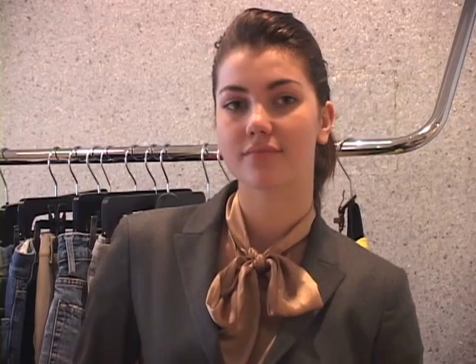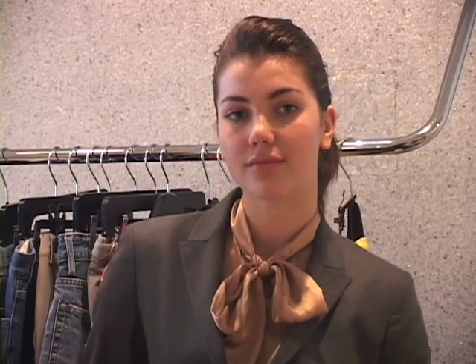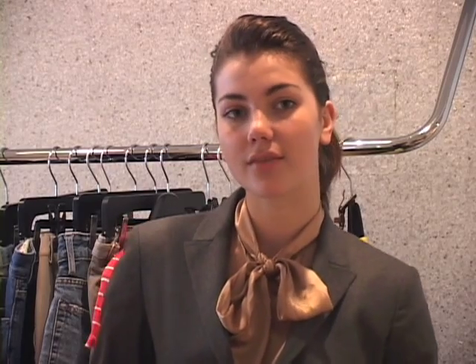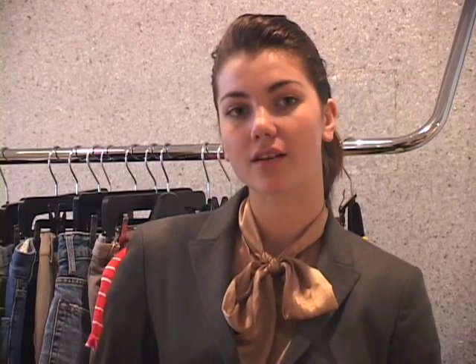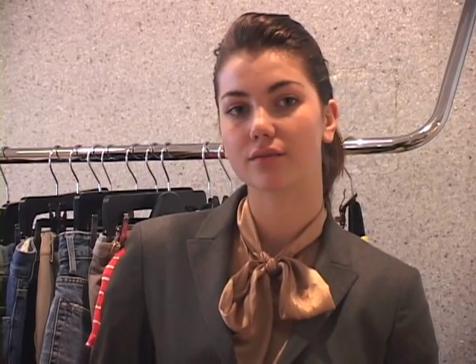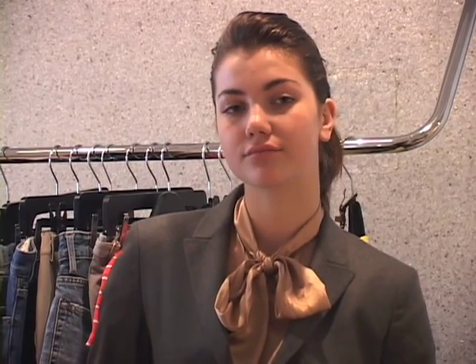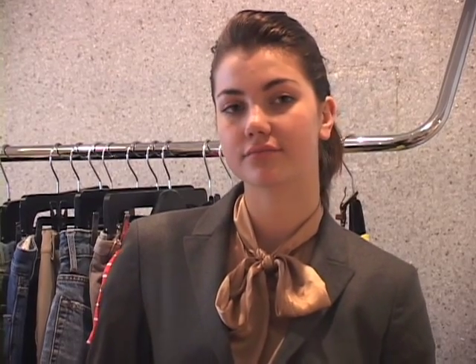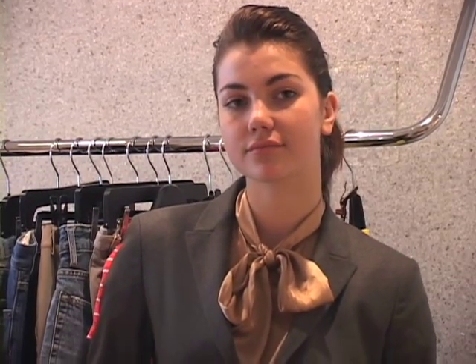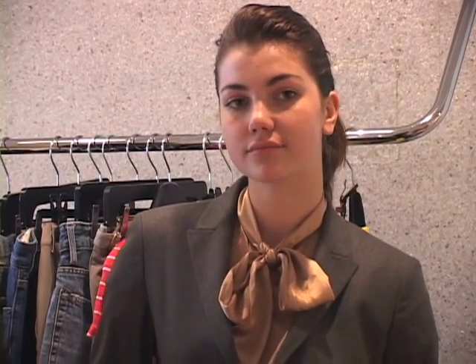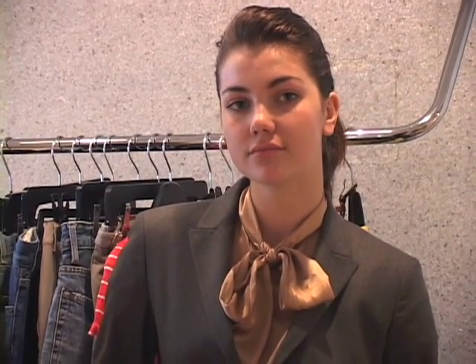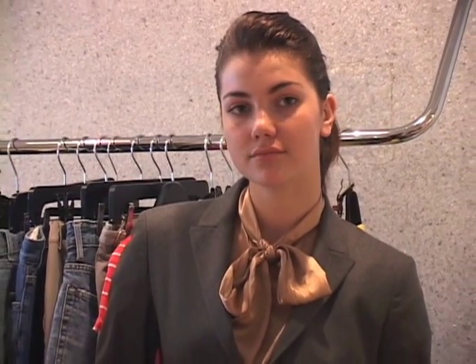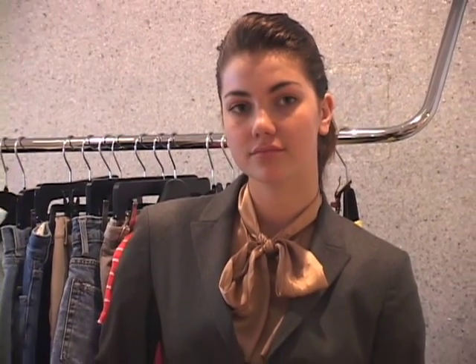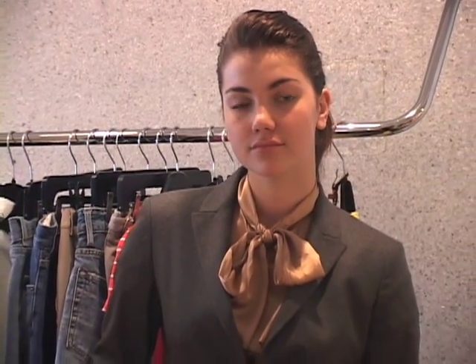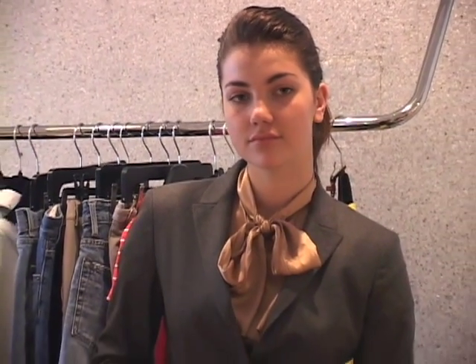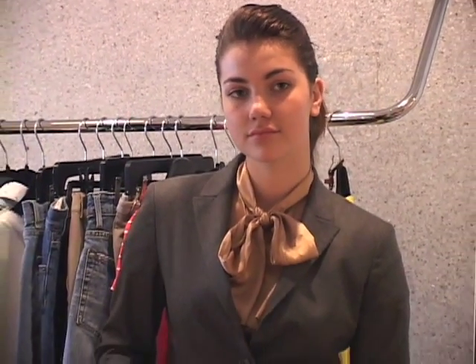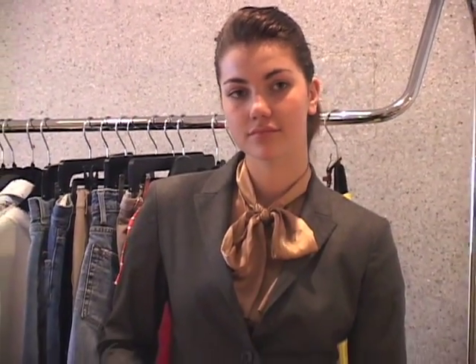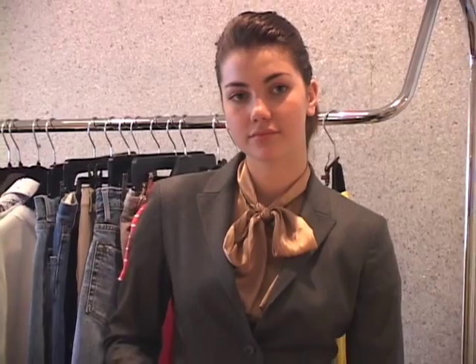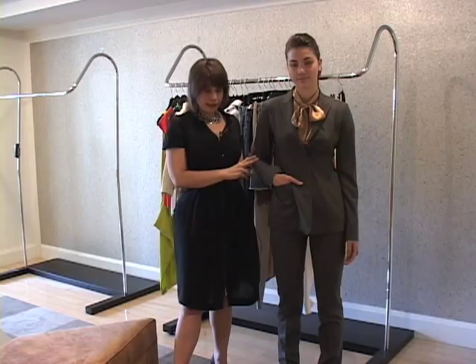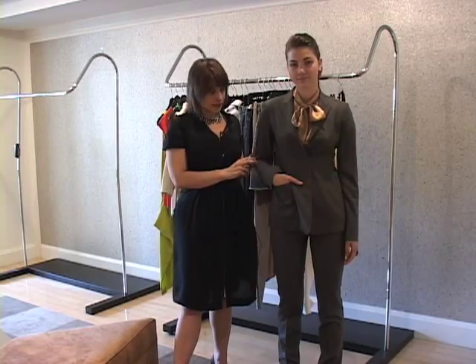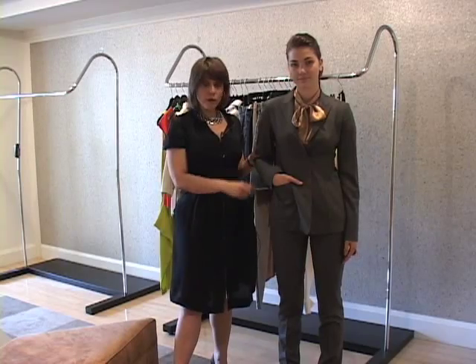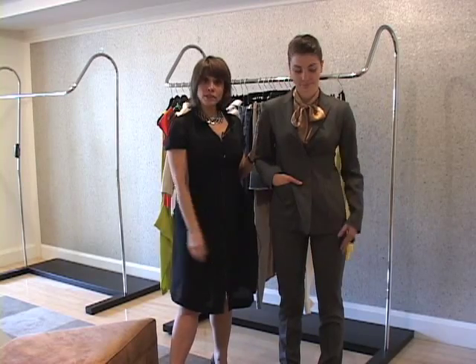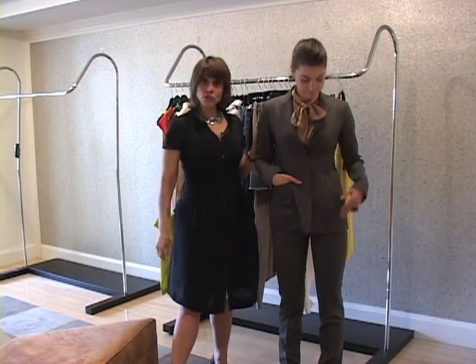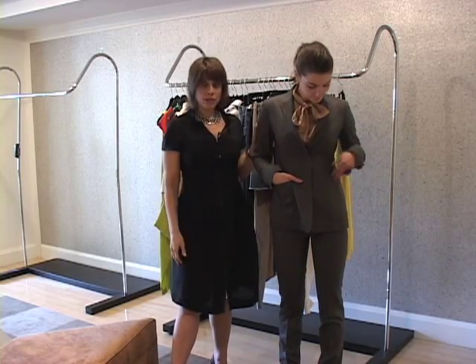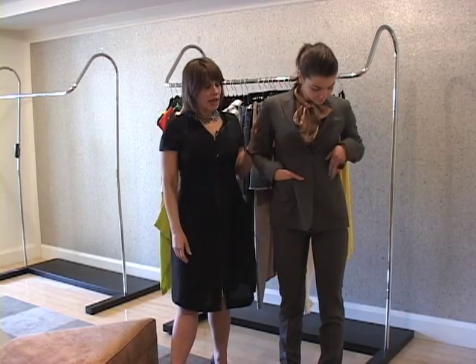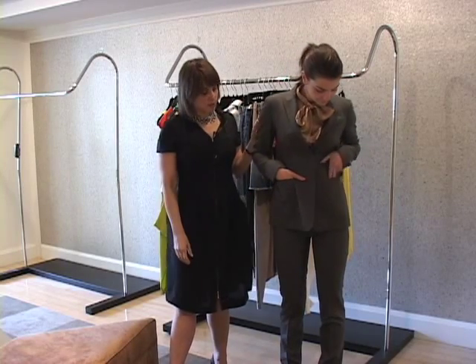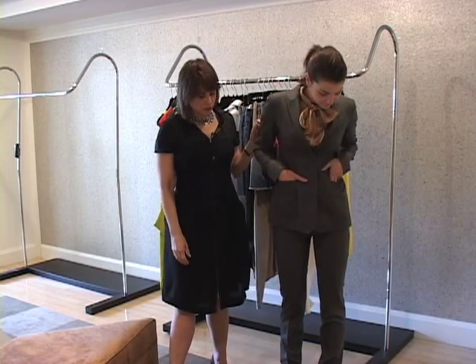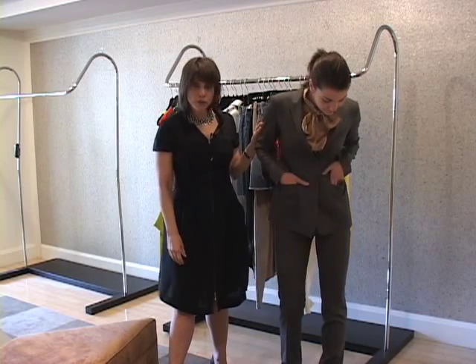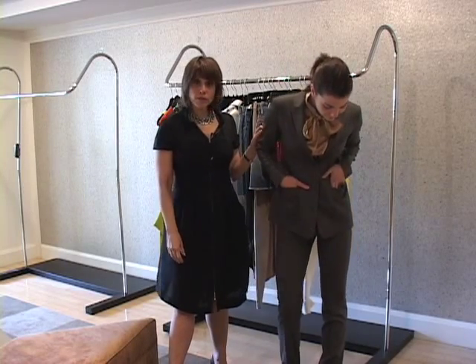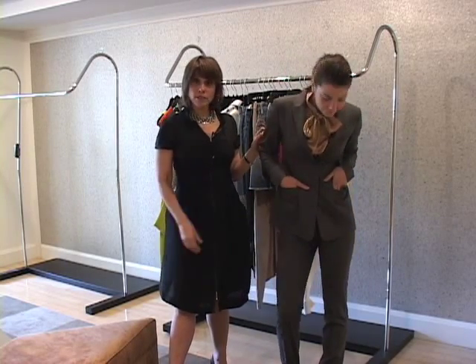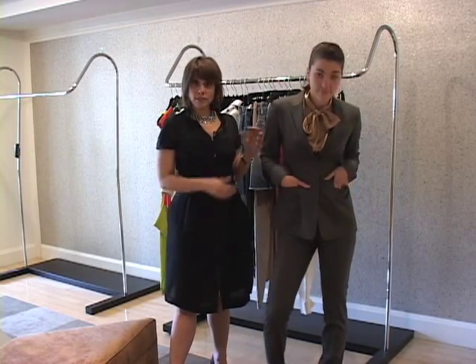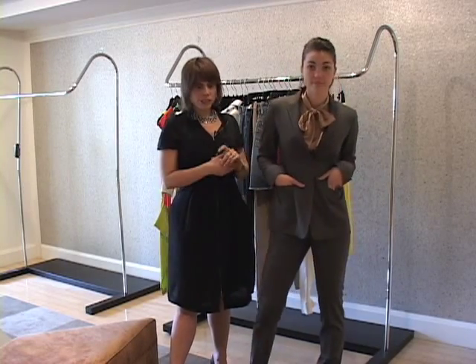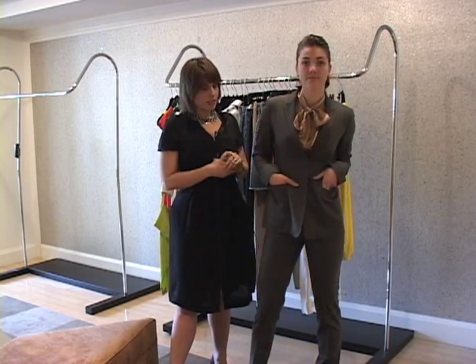What Nora here, our model, is wearing is a very classic thin-leg gray suit. It's really beautiful. It's very chic.